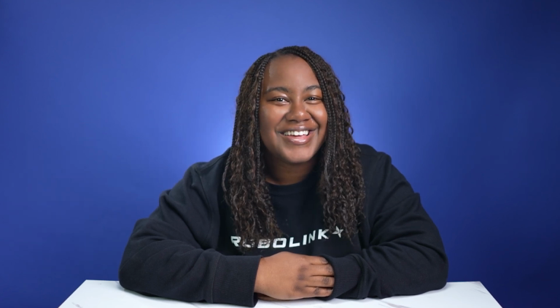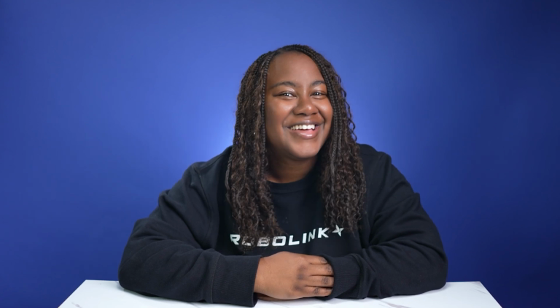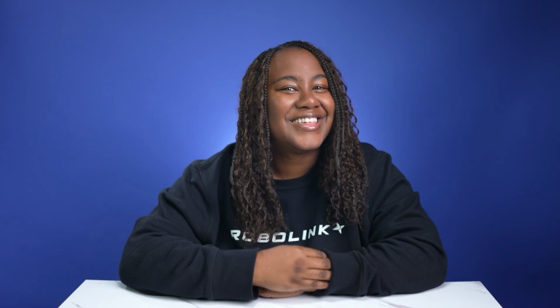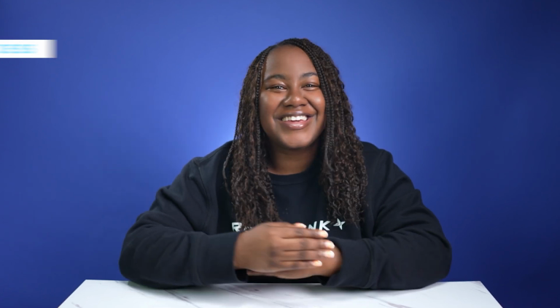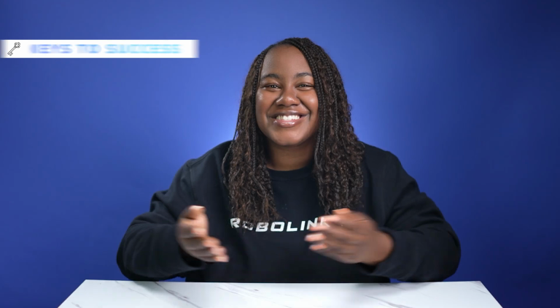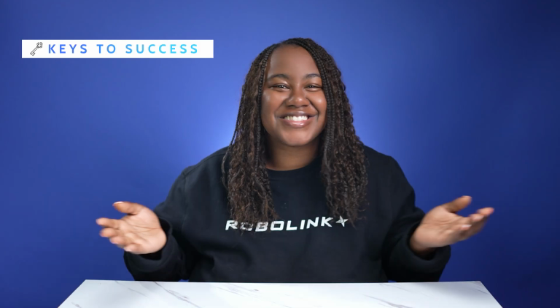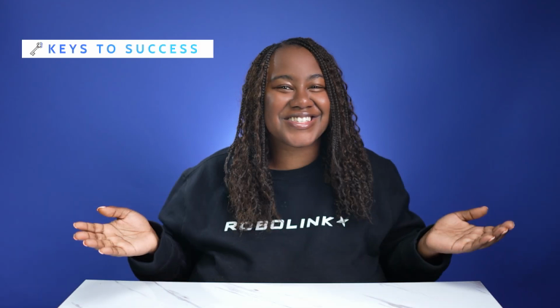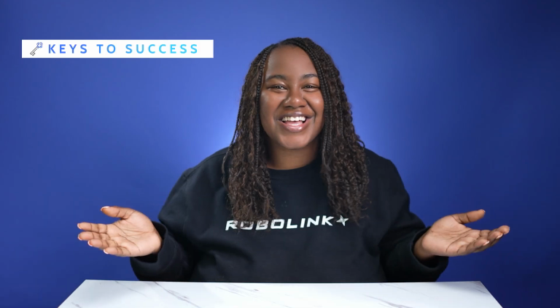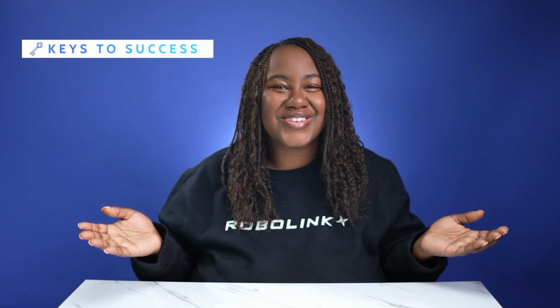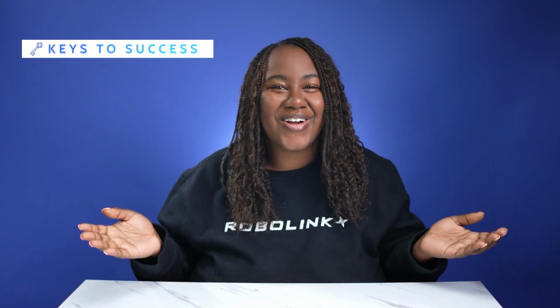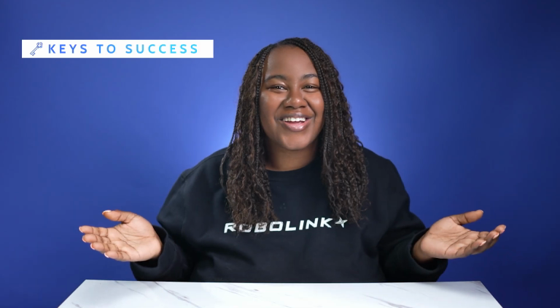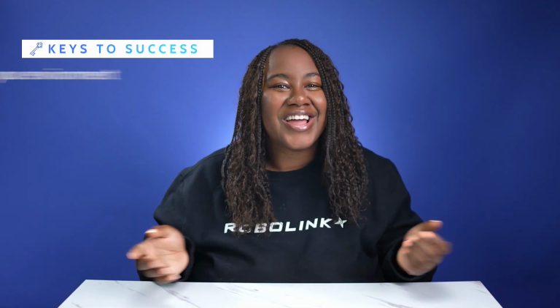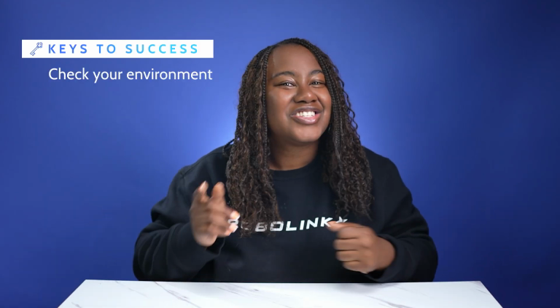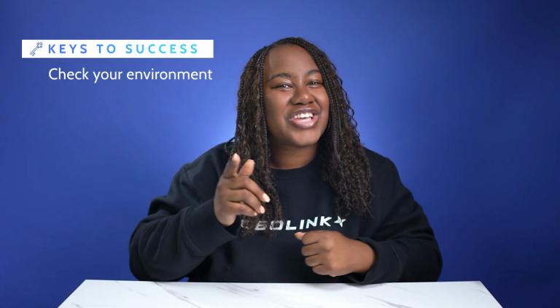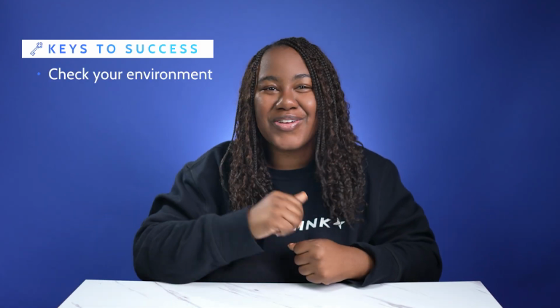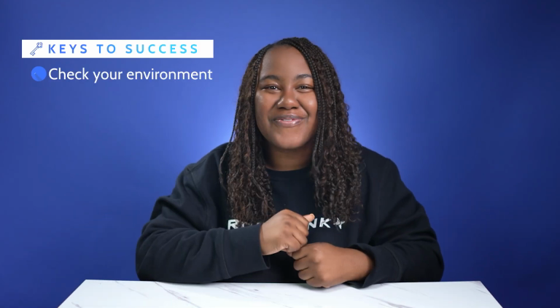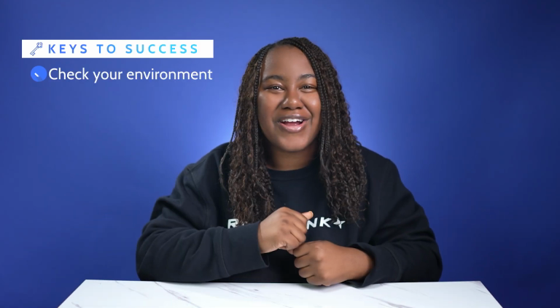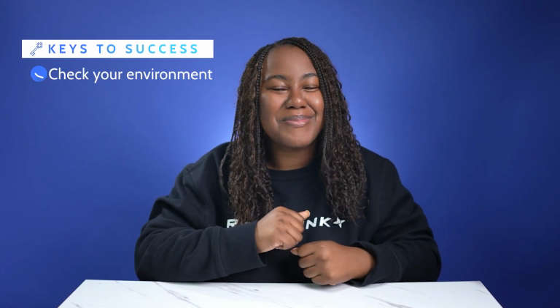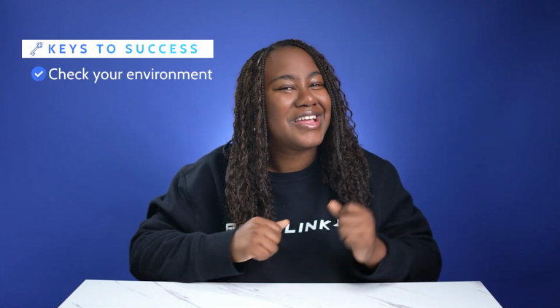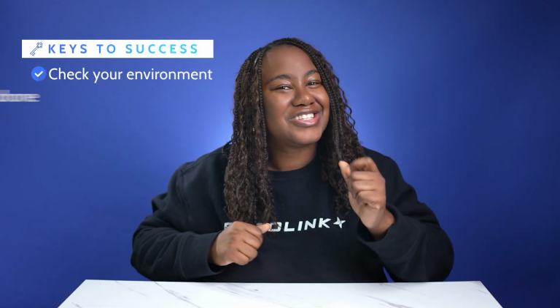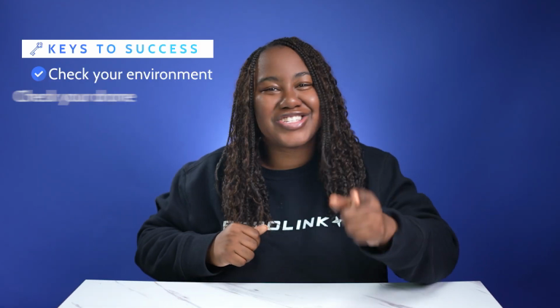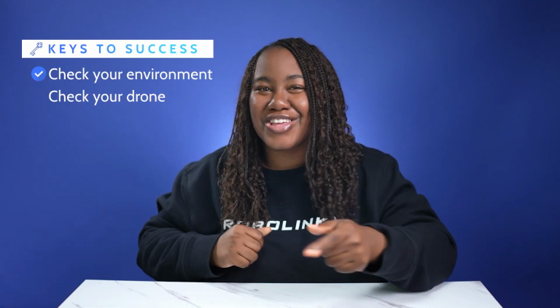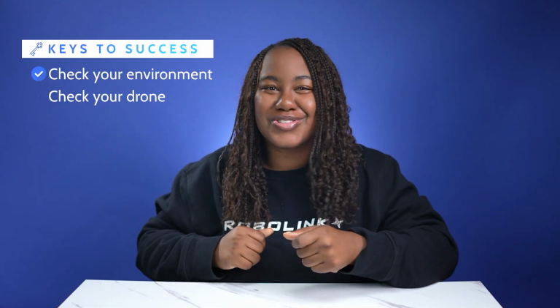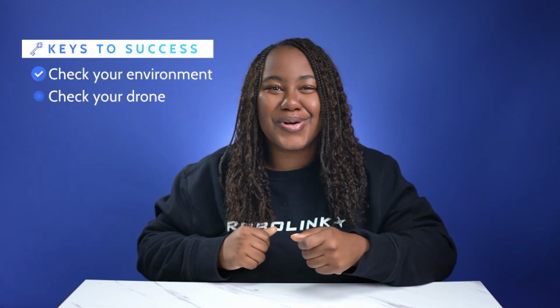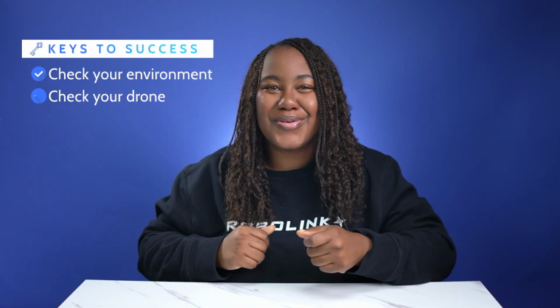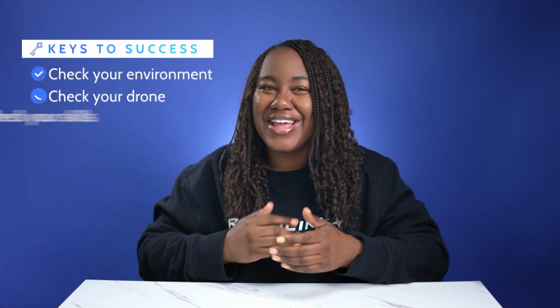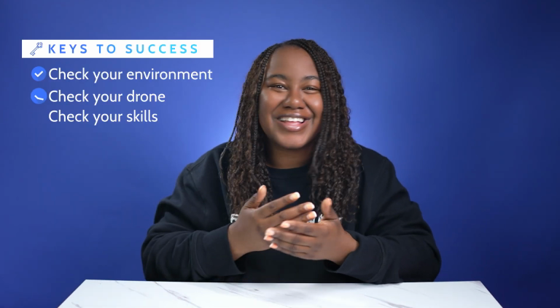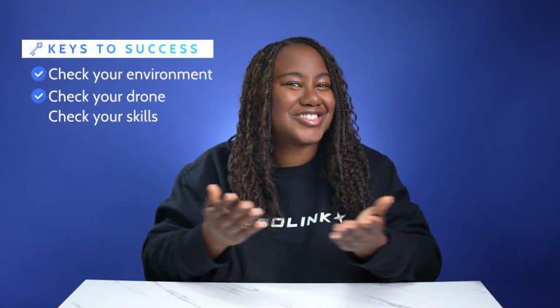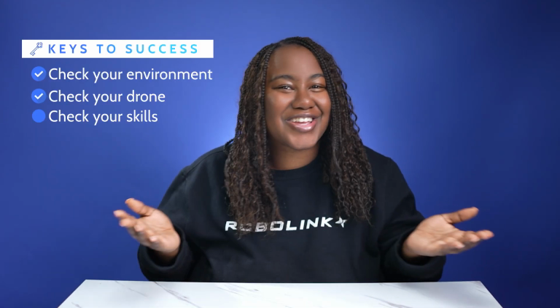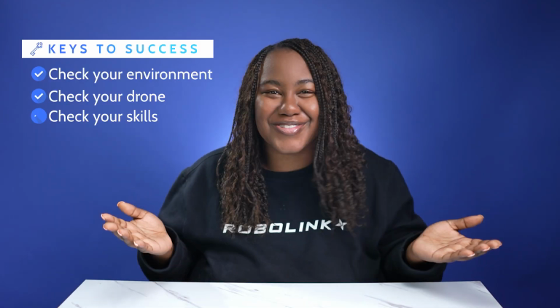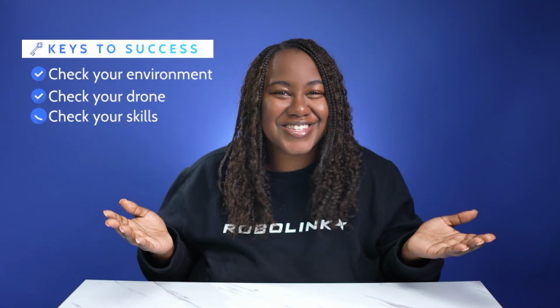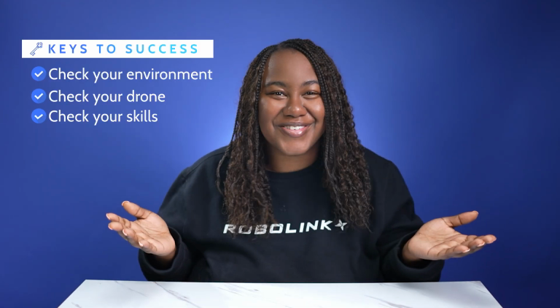The keys to success are: check your environment, check your drone, and check your skills.